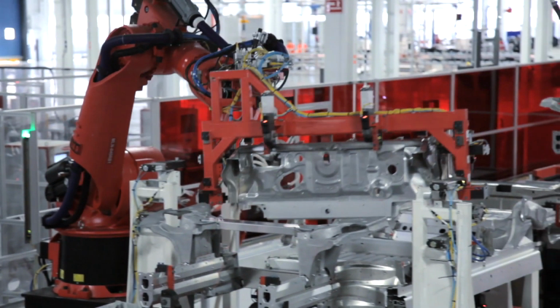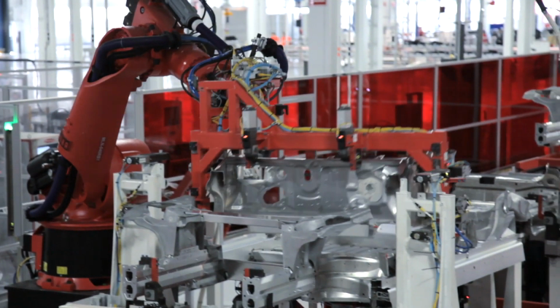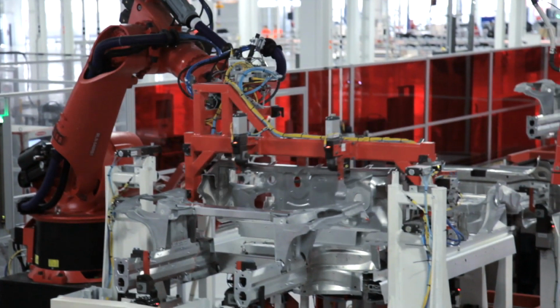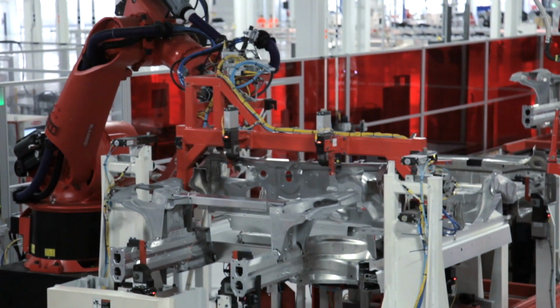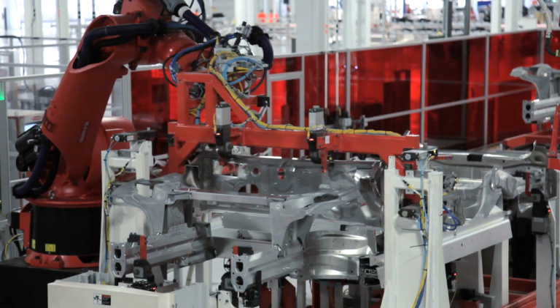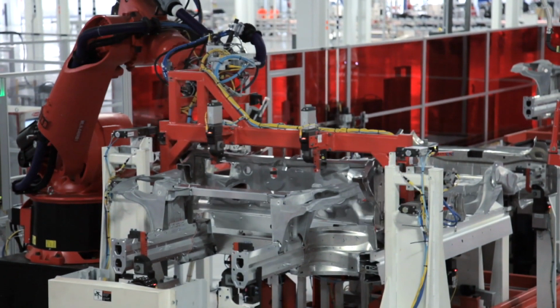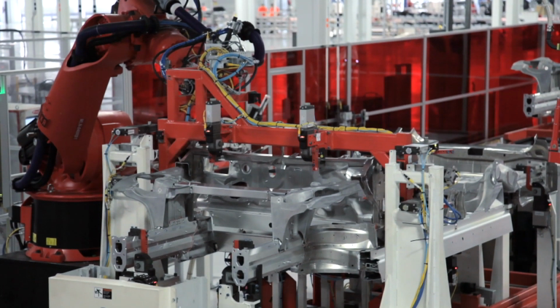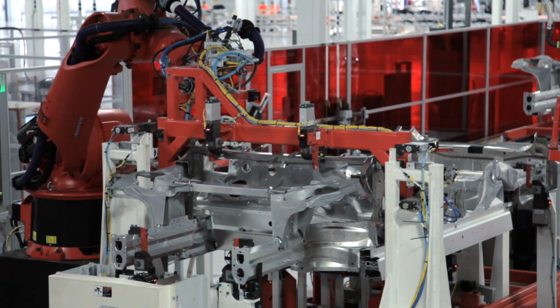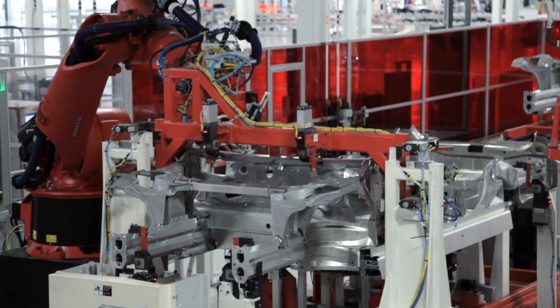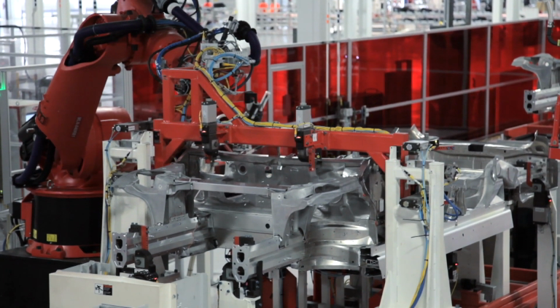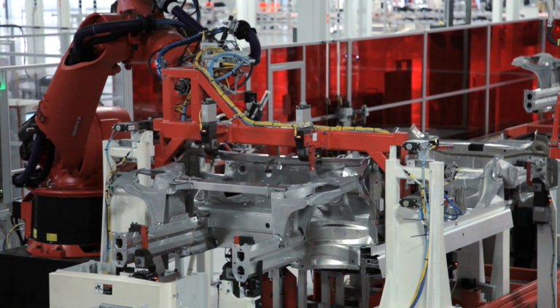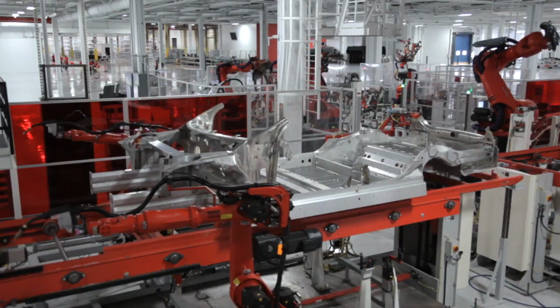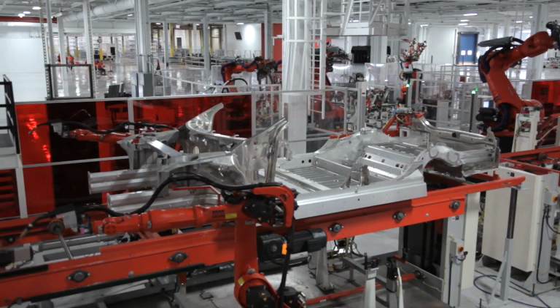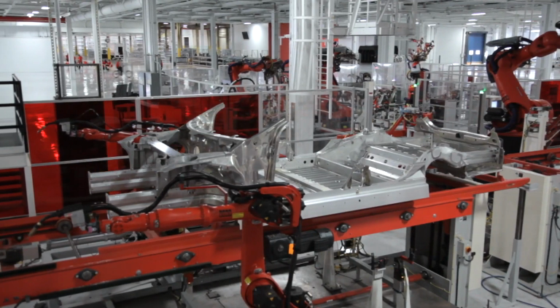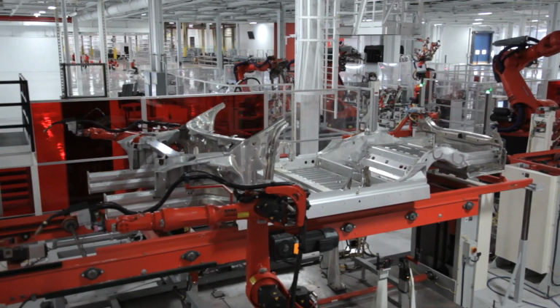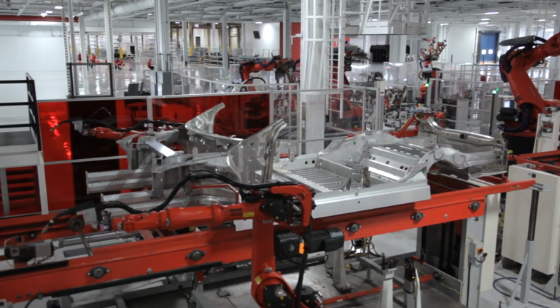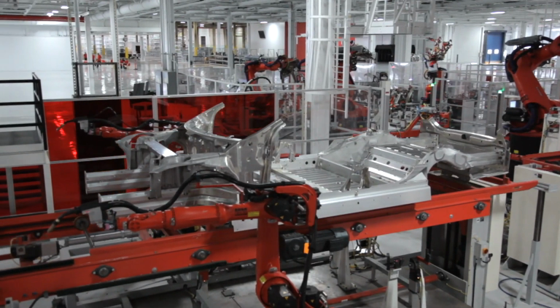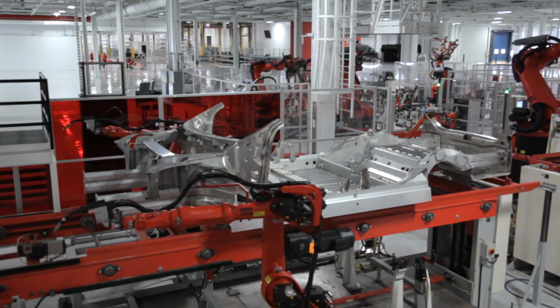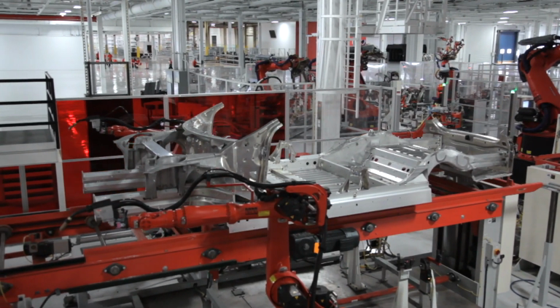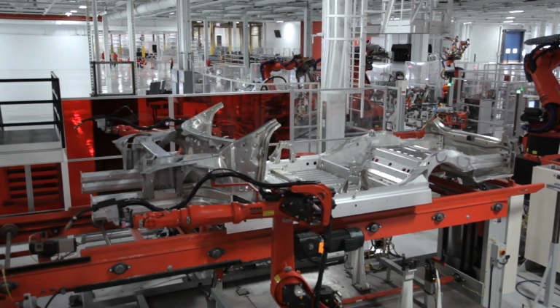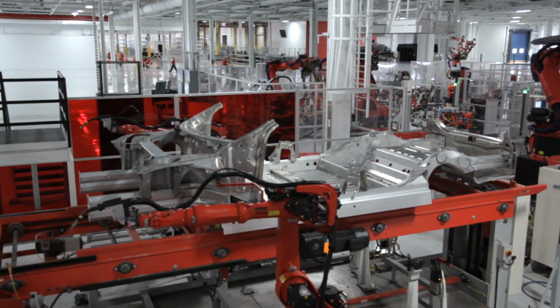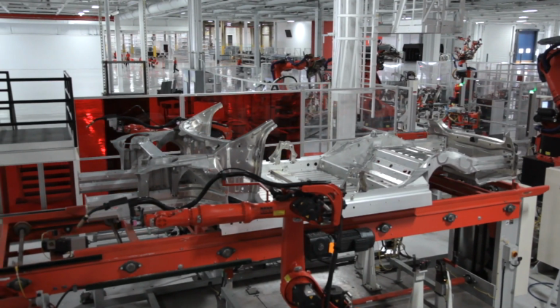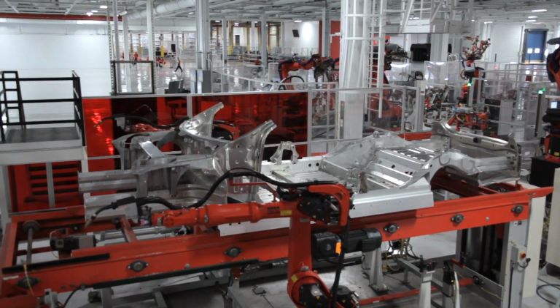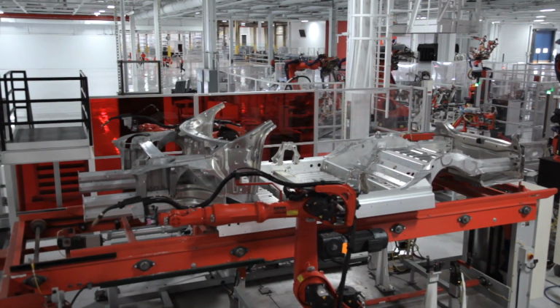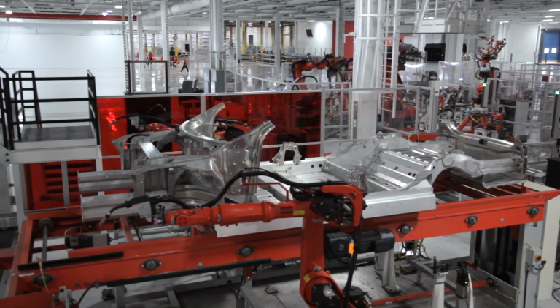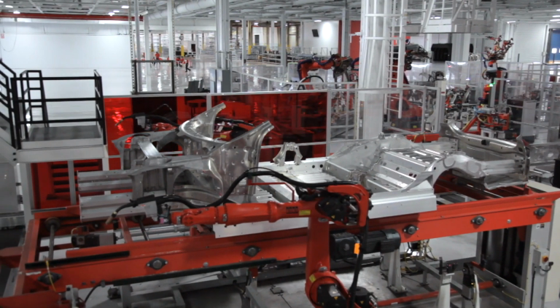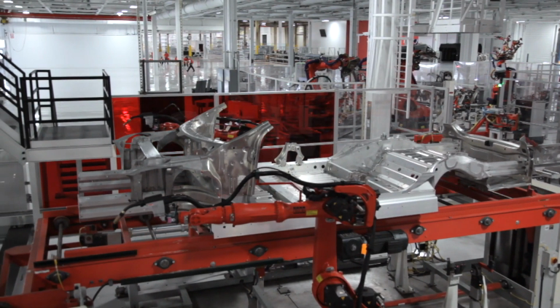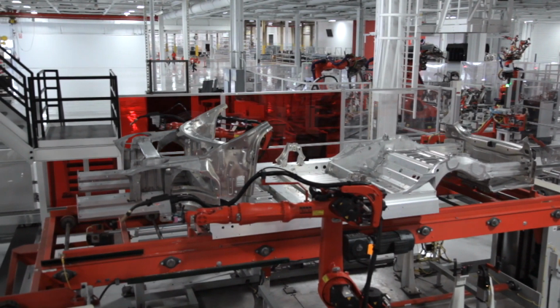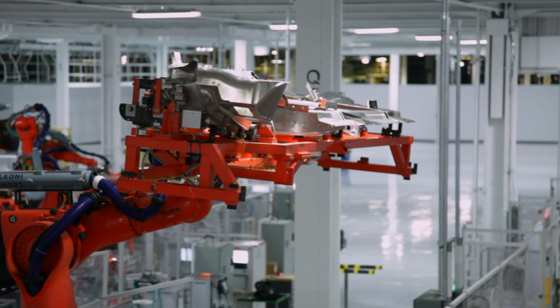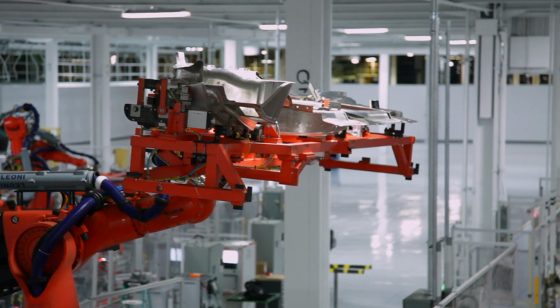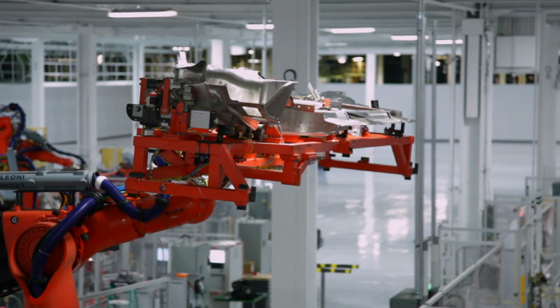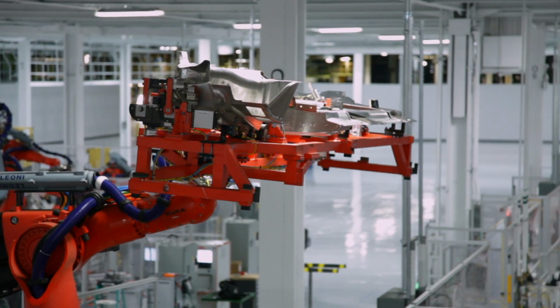So if you're about to order a Tesla, bear these little changes in mind. And if you want that rear-wheel-drive Model S, the clock is most certainly ticking.